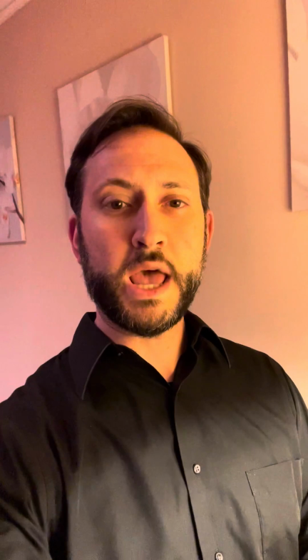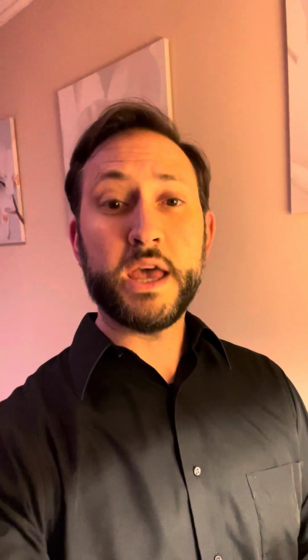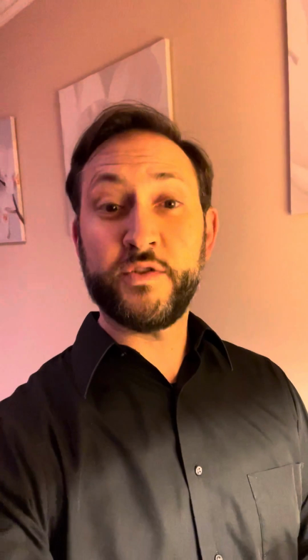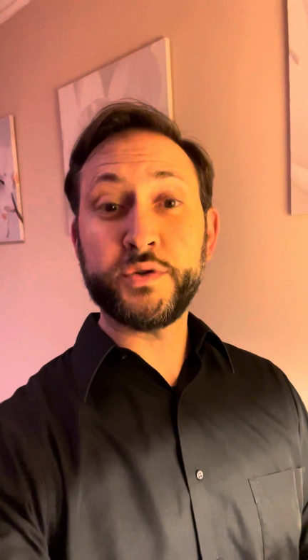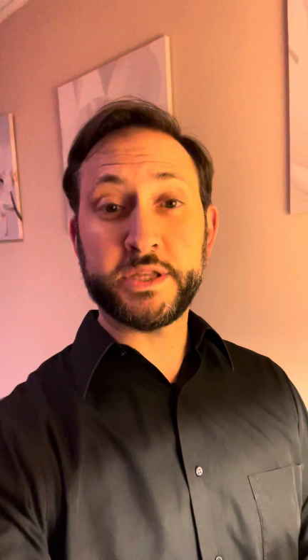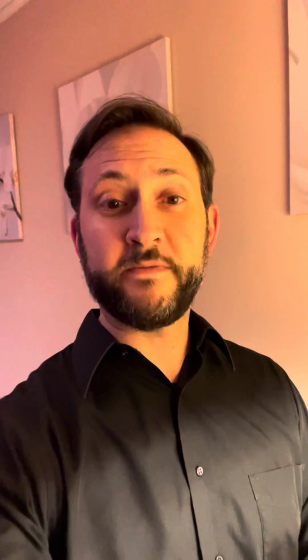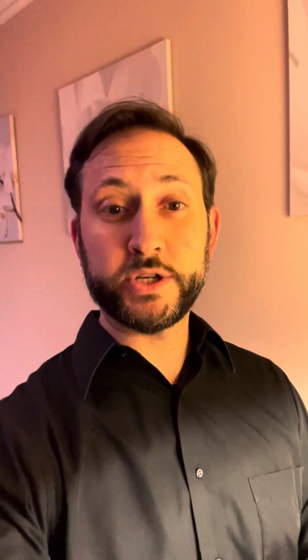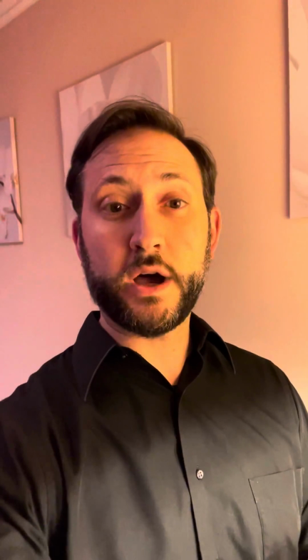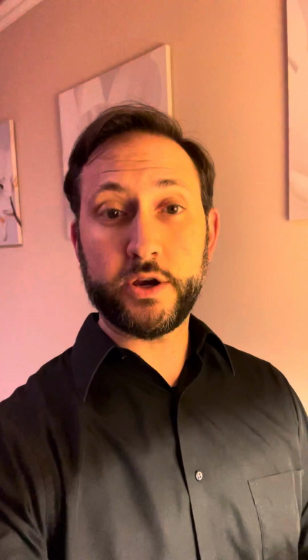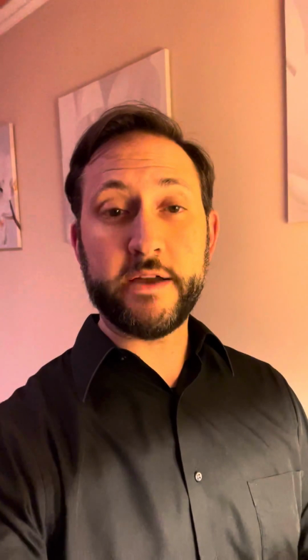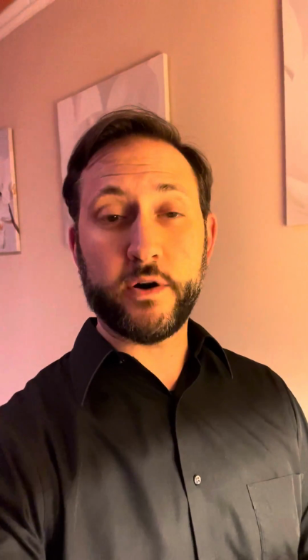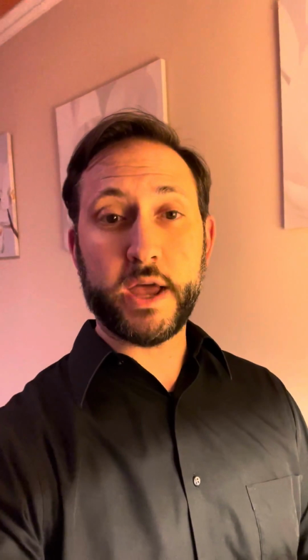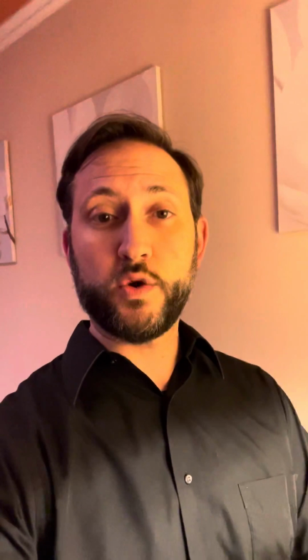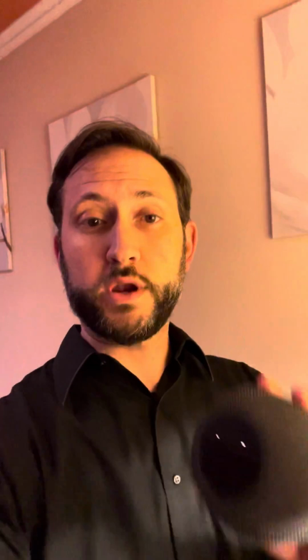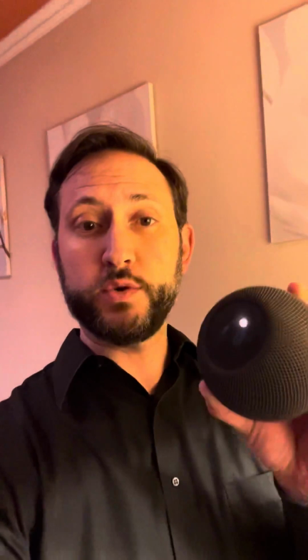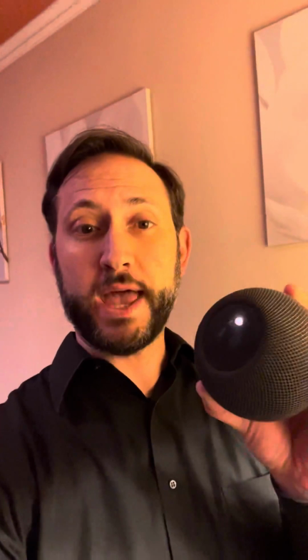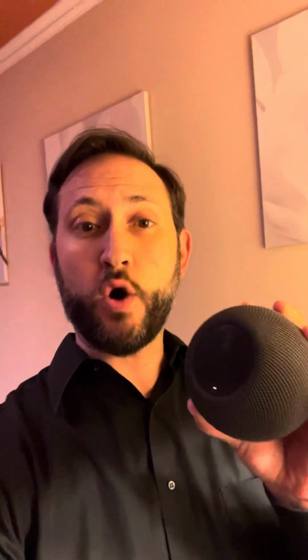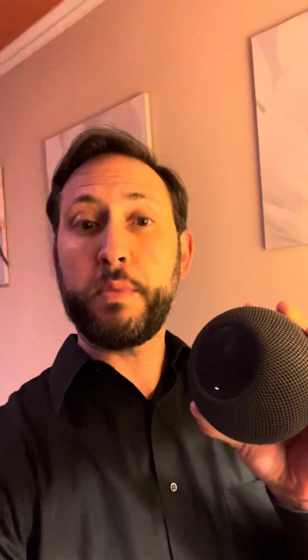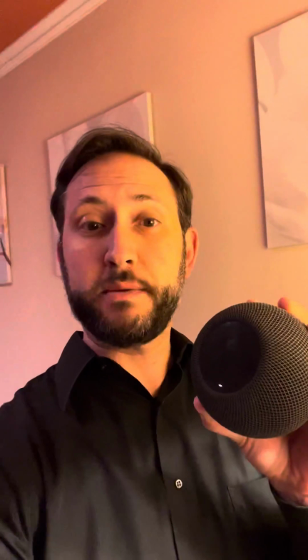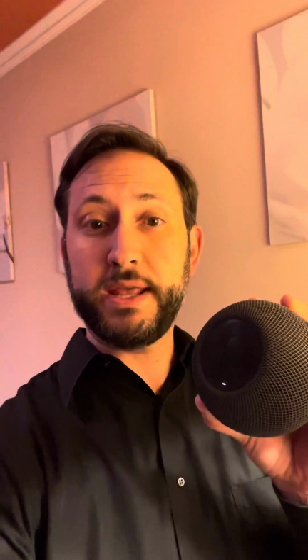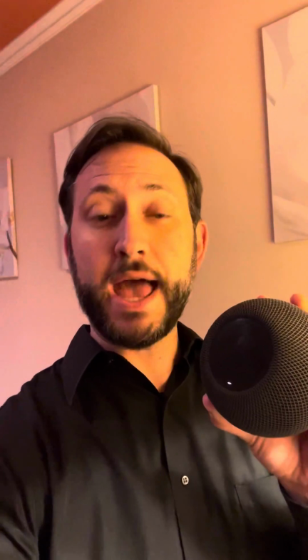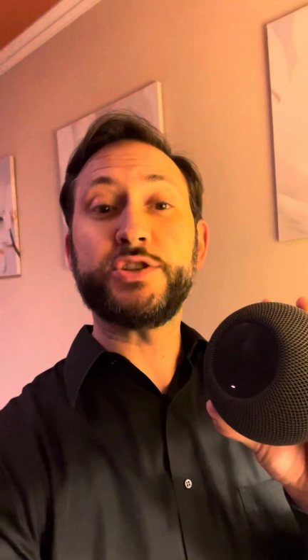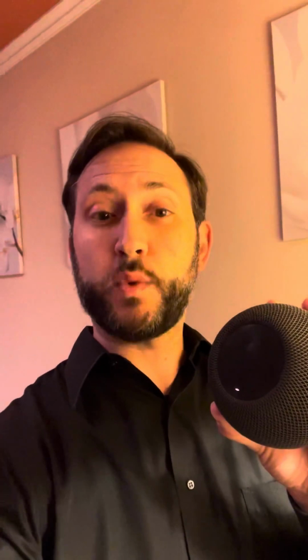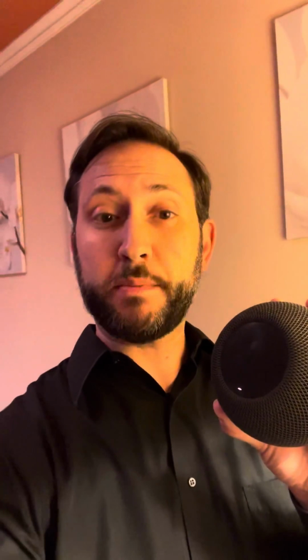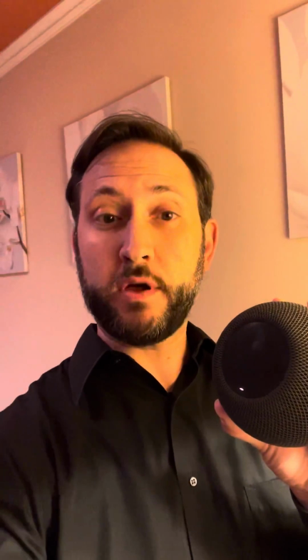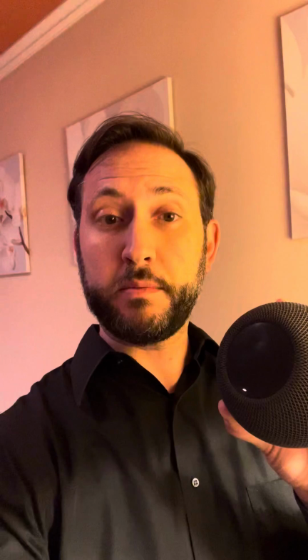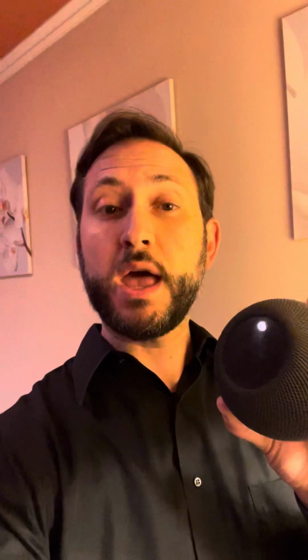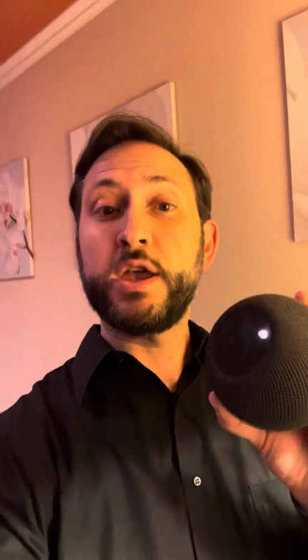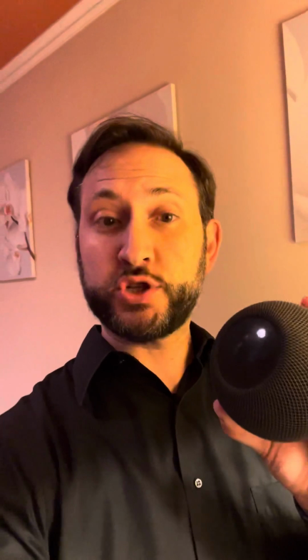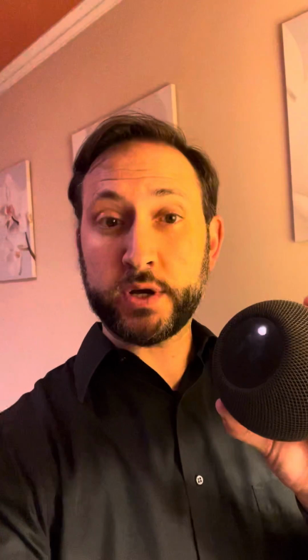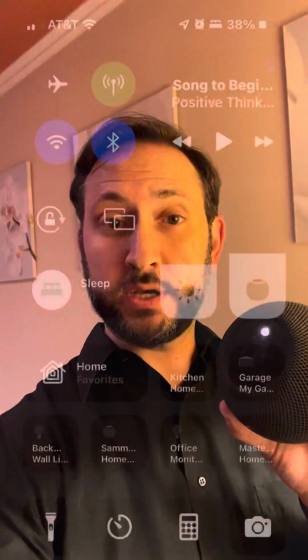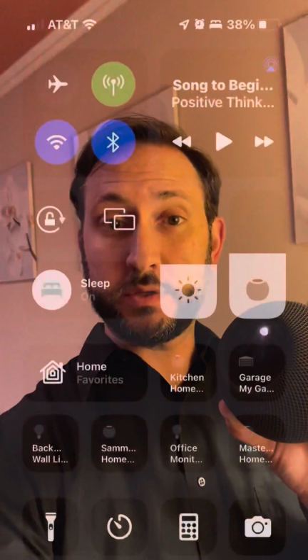If you use the Sleep function on your iPhone and you want to use a HomePod mini as your wake-up alarm, here's the shortcut to use.